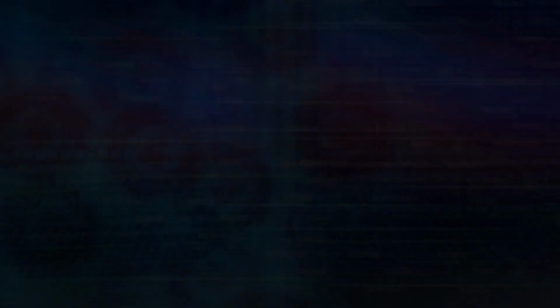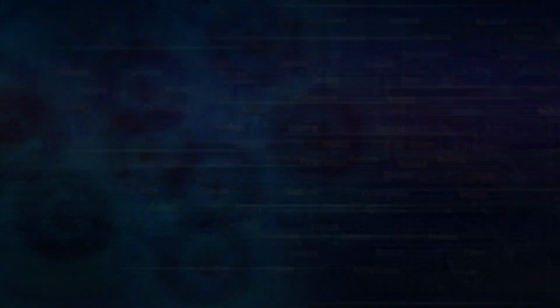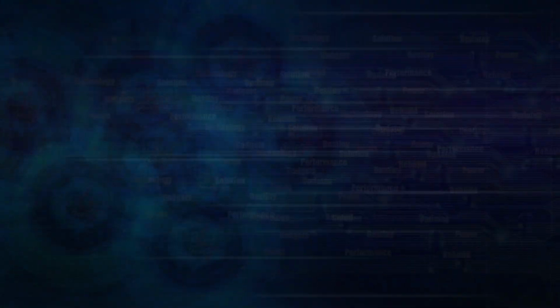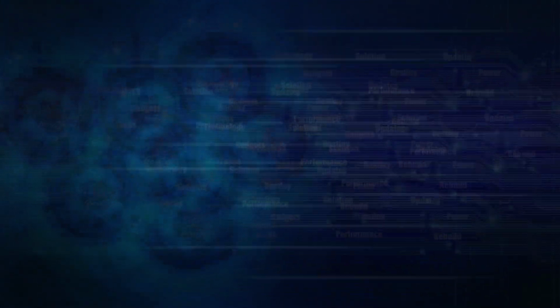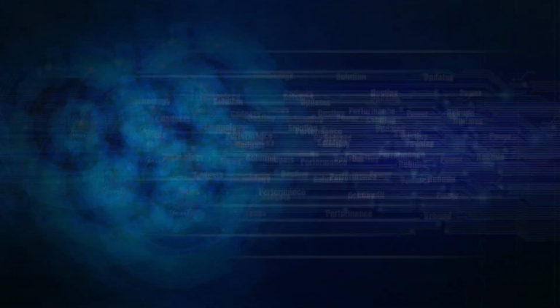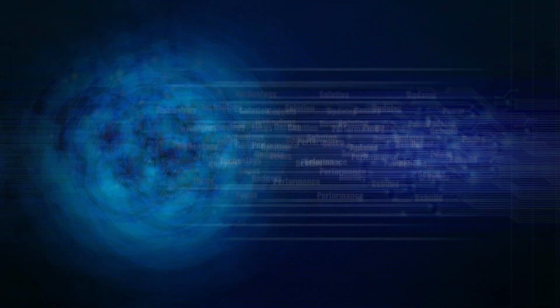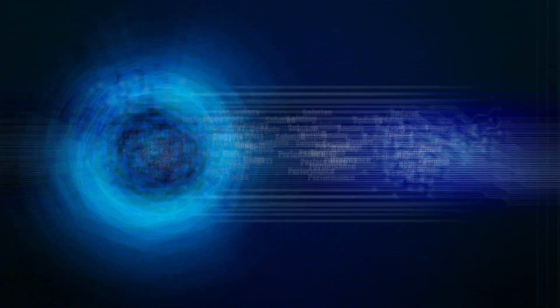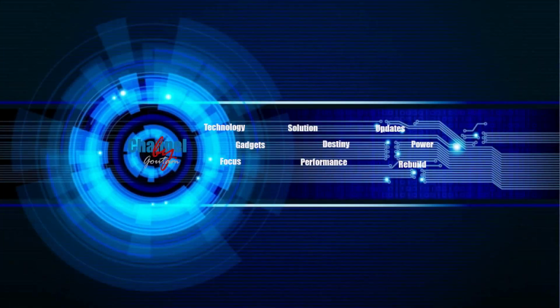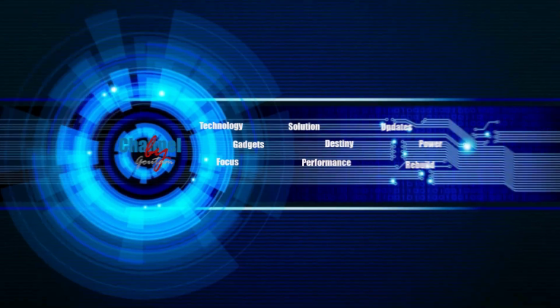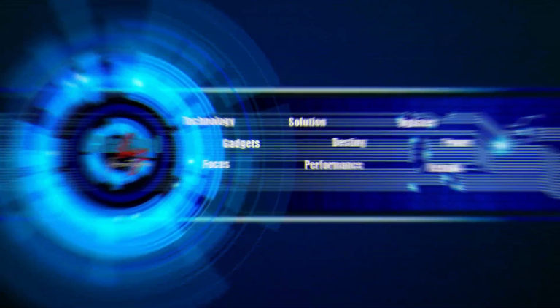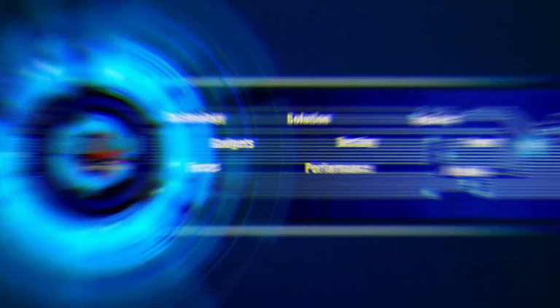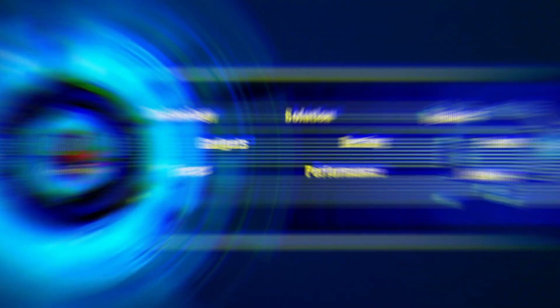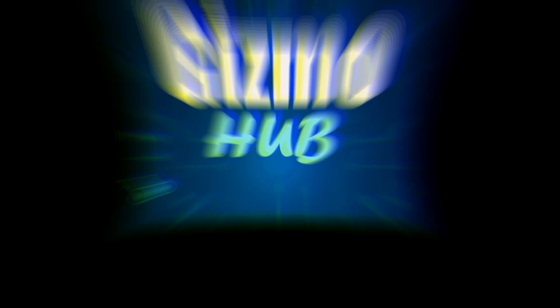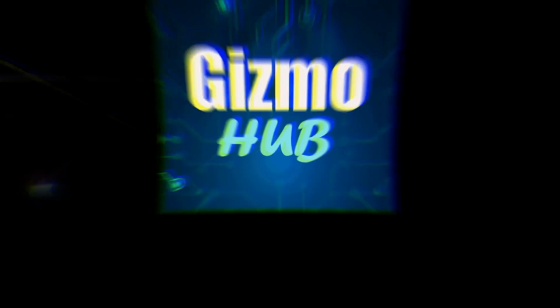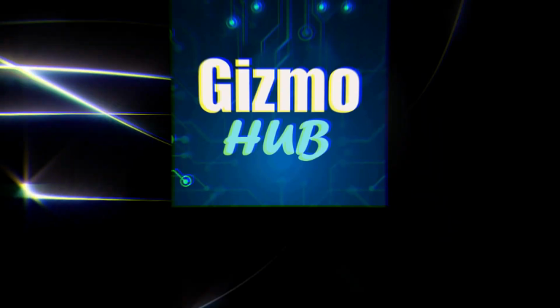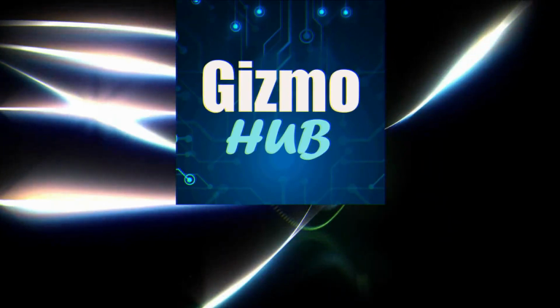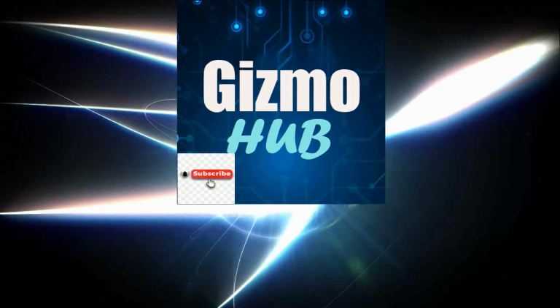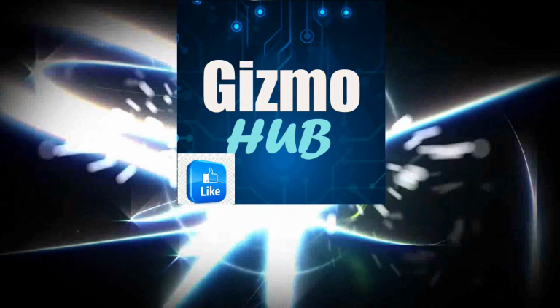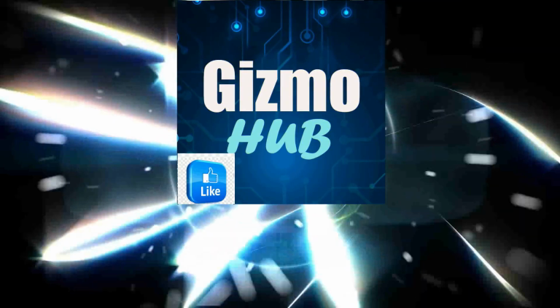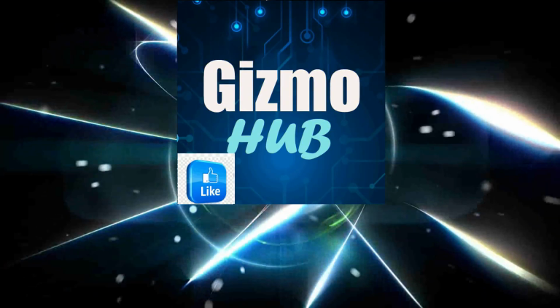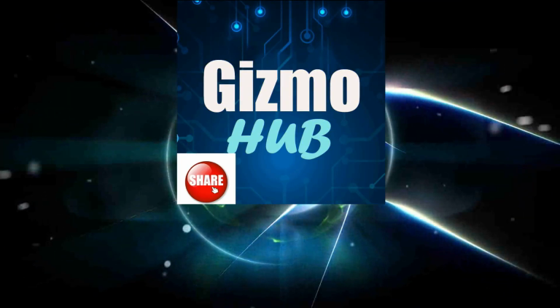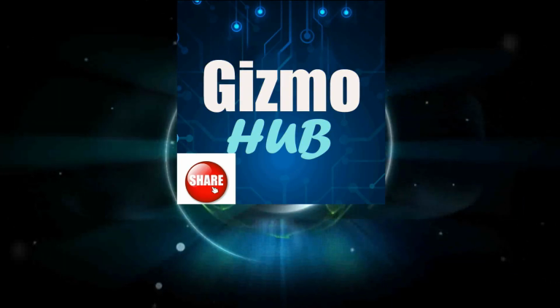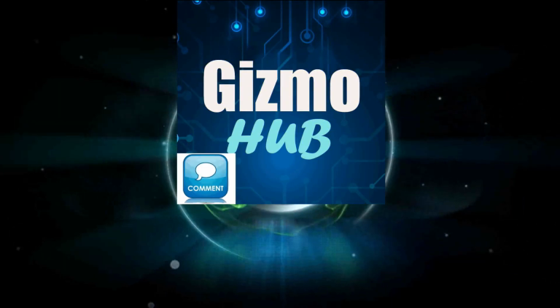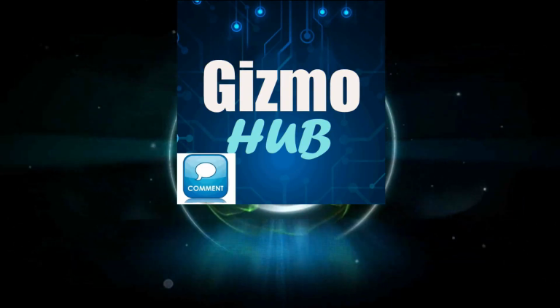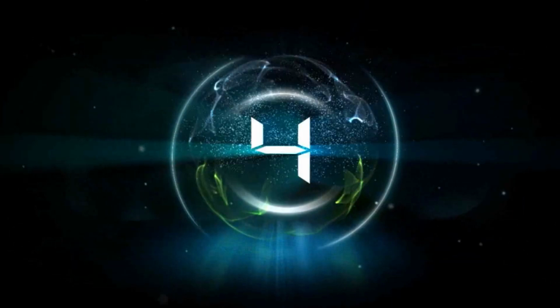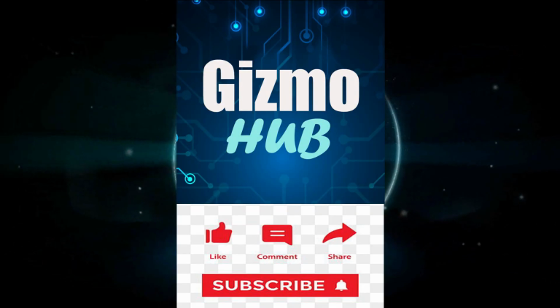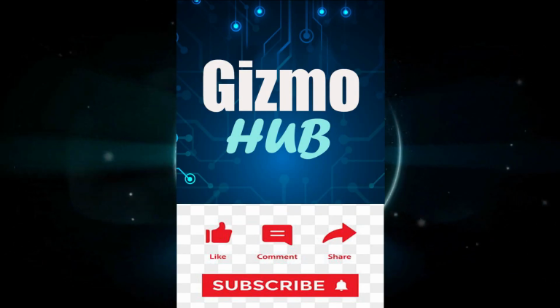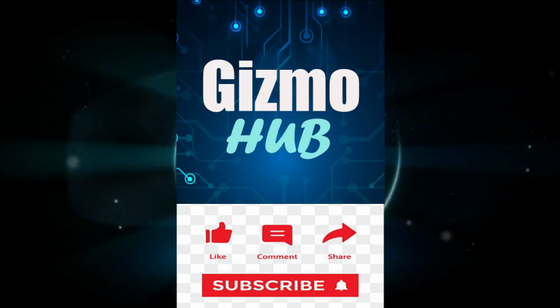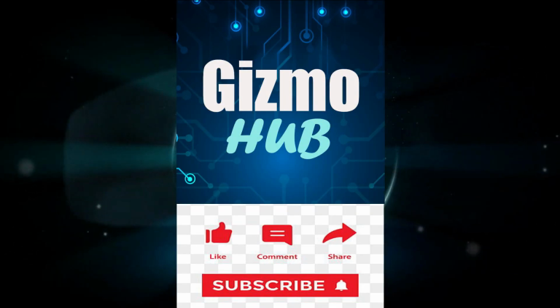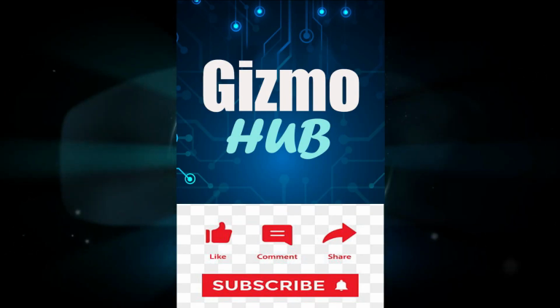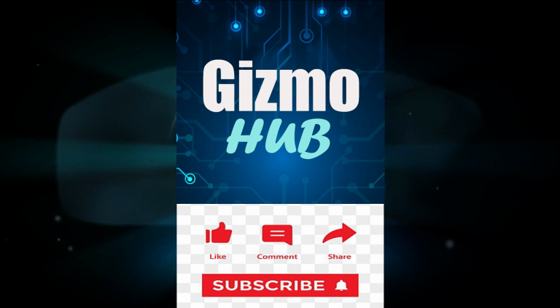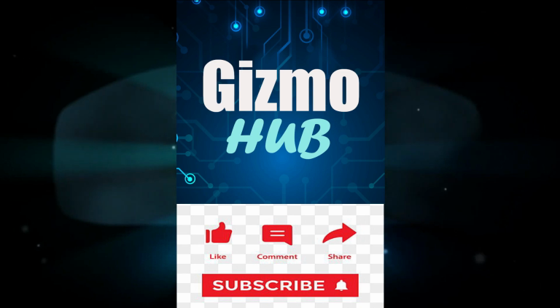Hello YouTube, welcome to Gizmo Hub for technical support. But before that, hit the subscribe button and also the bell notification to get more such videos like this.